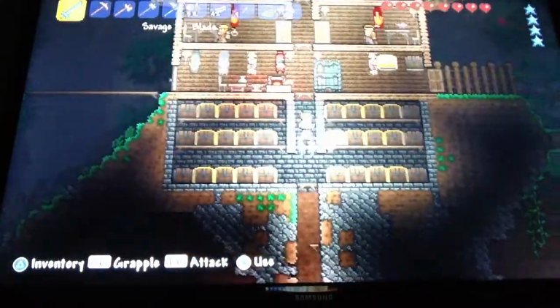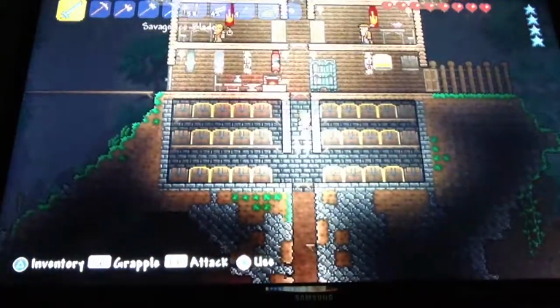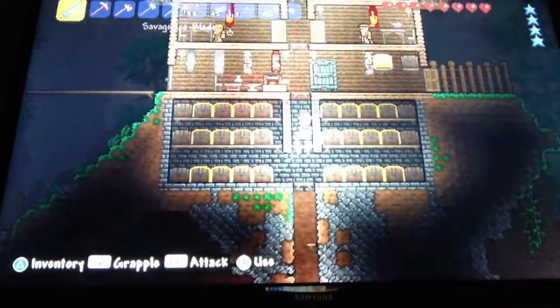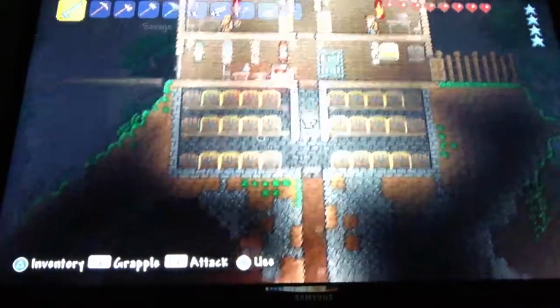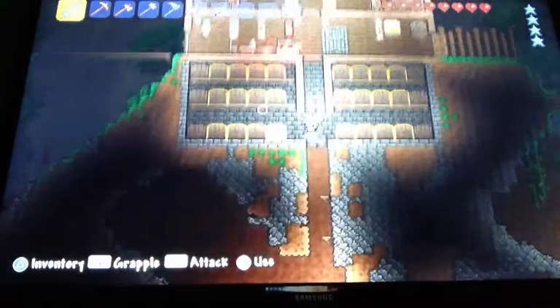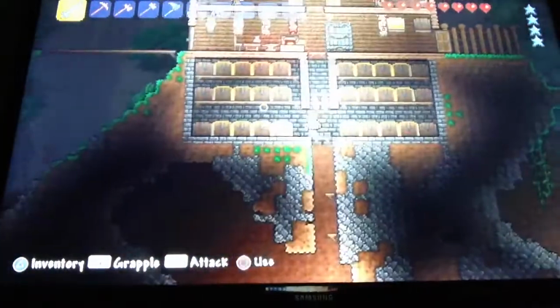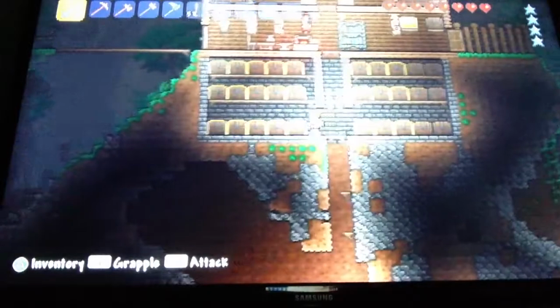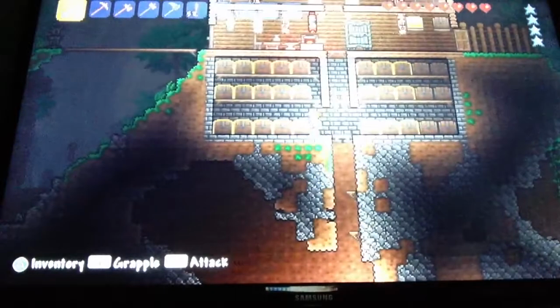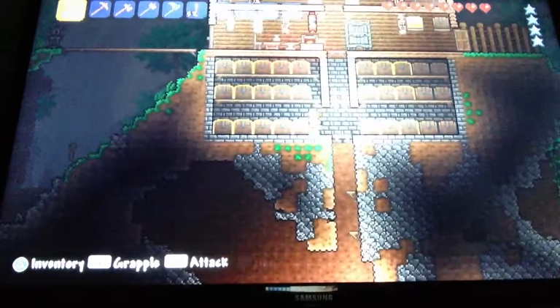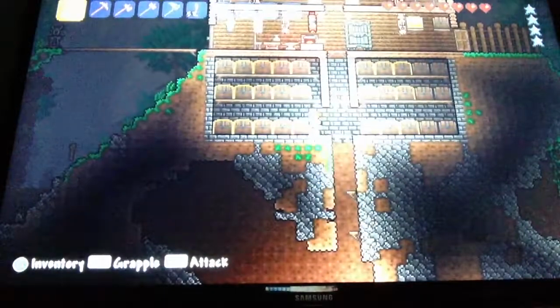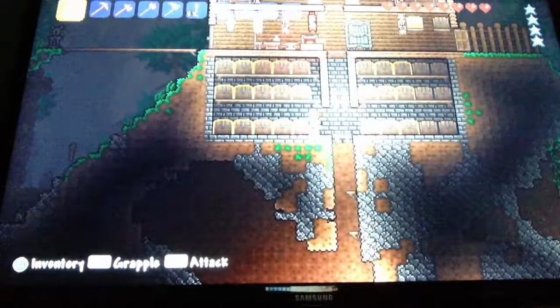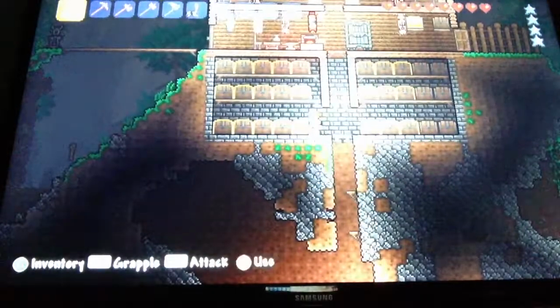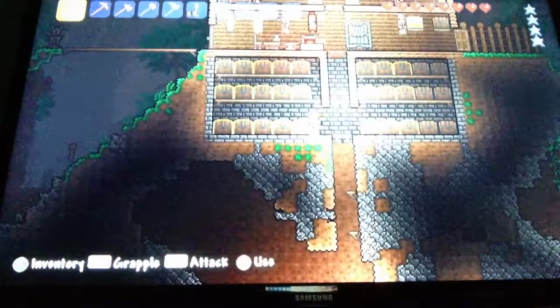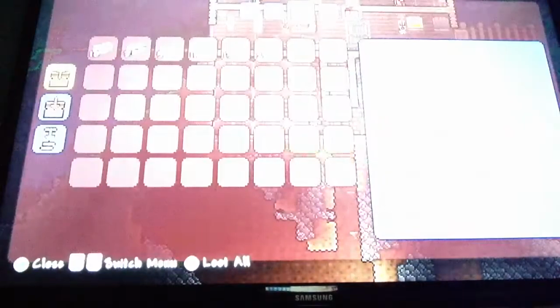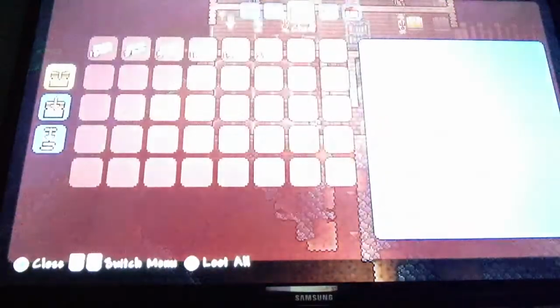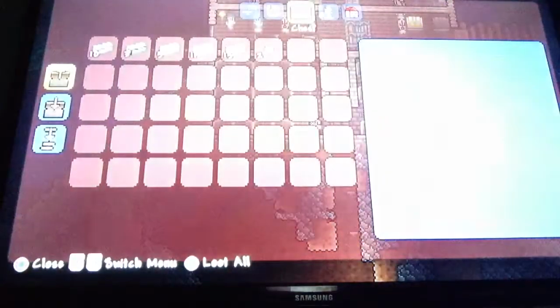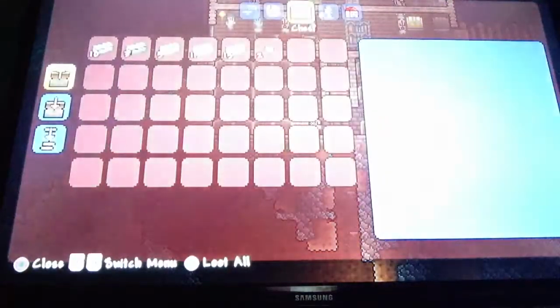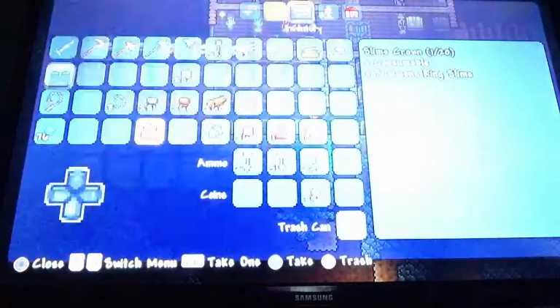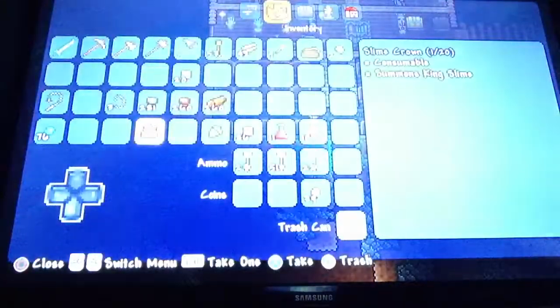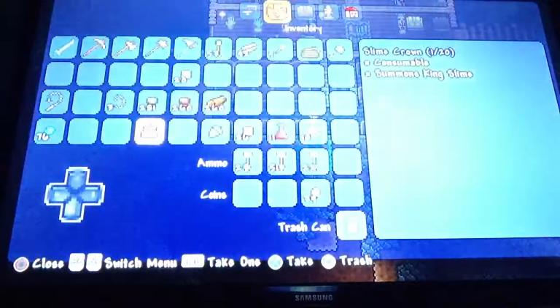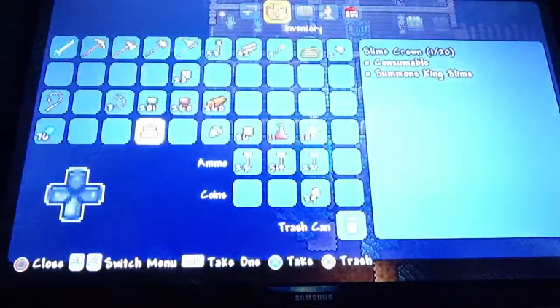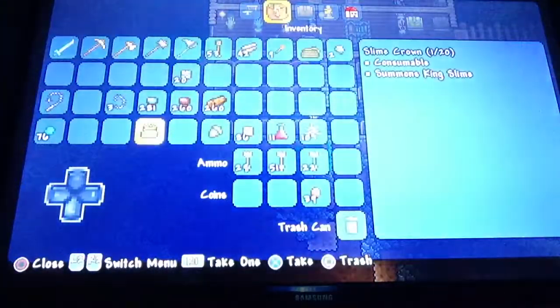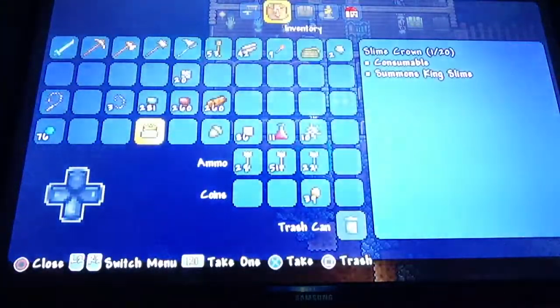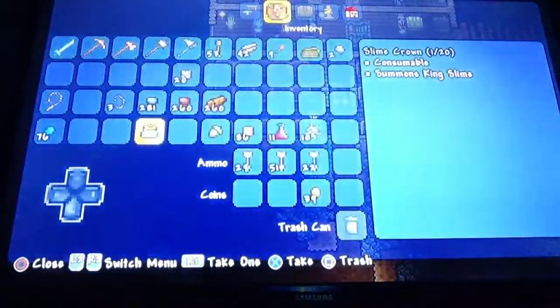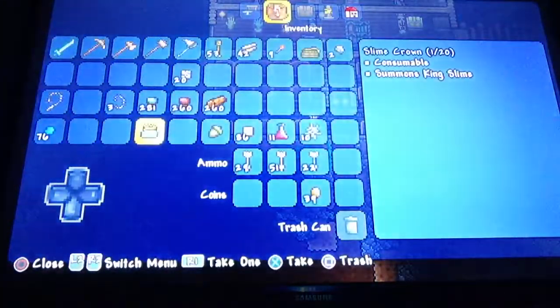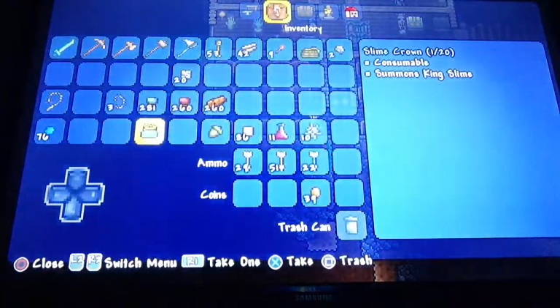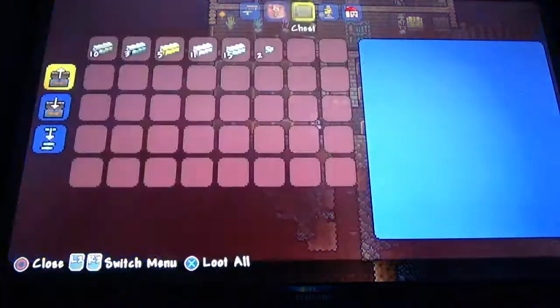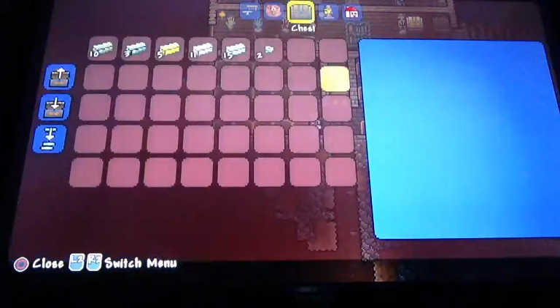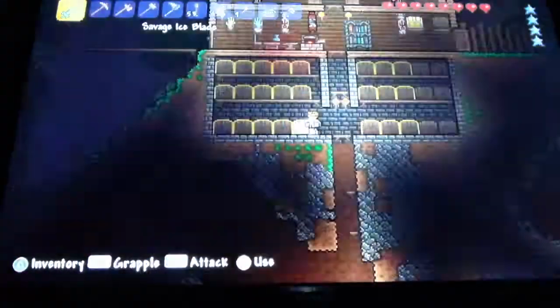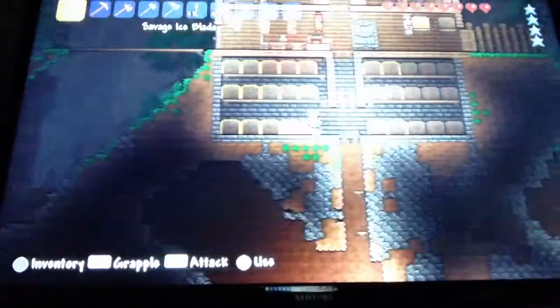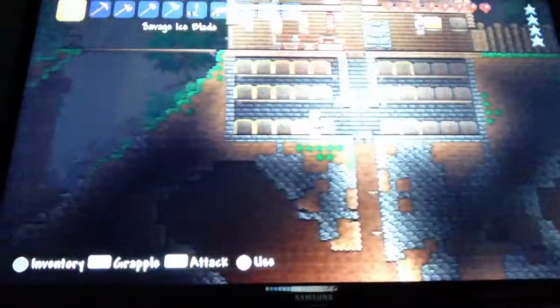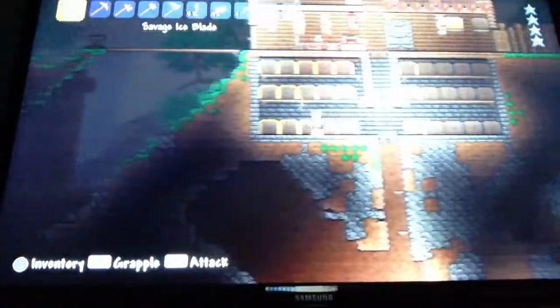I have some dynasty blocks because a traveling merchant came. I have collected enough gold to make a slime crown and another crown, so I had to do quite a lot of mining. I've also built this storage room and I've got chests for everything.